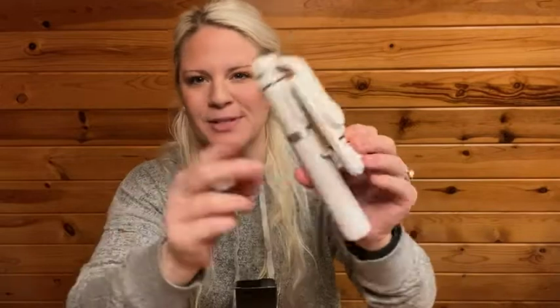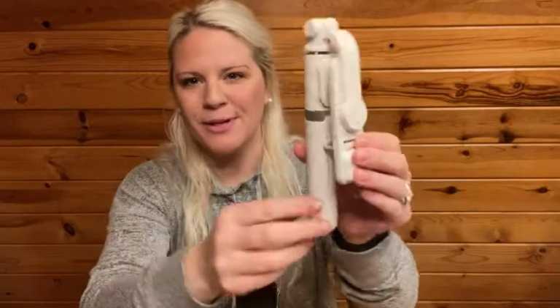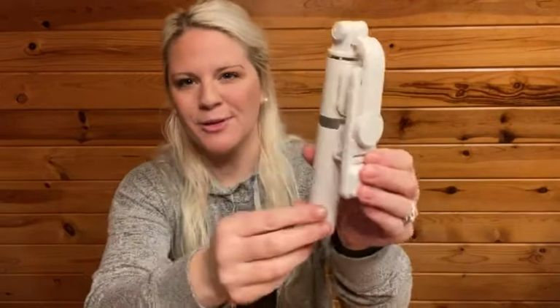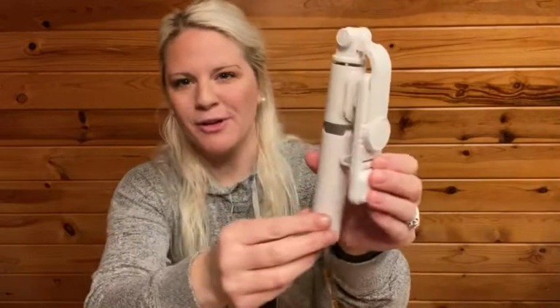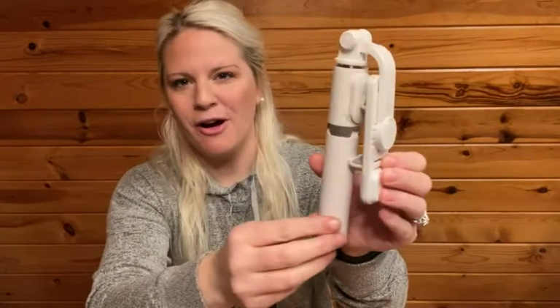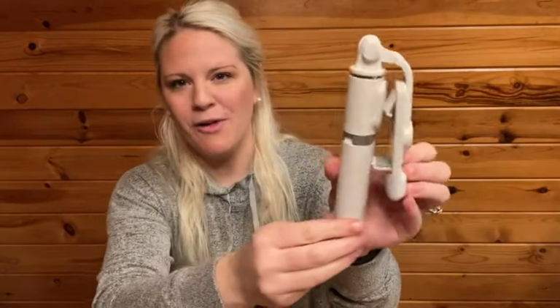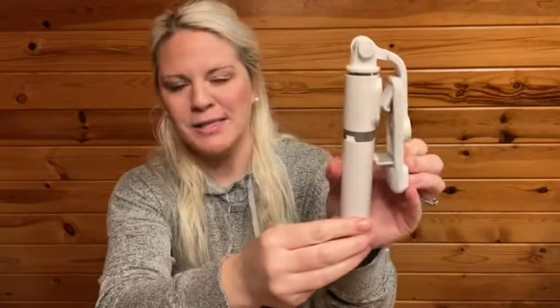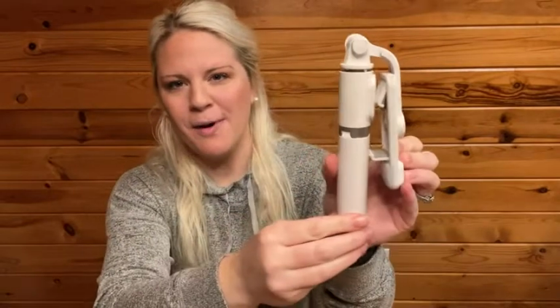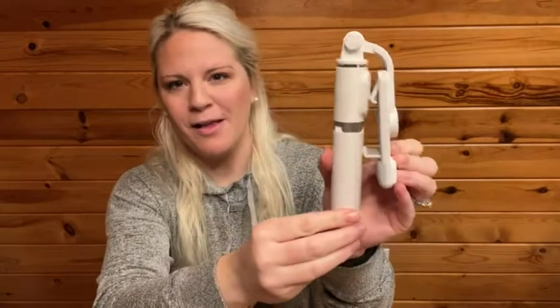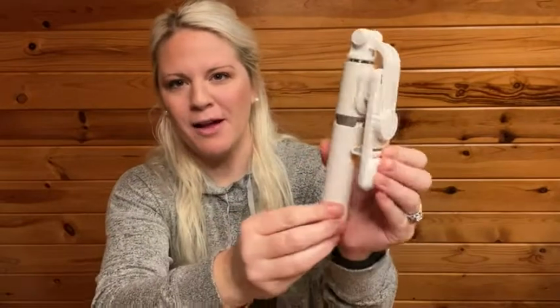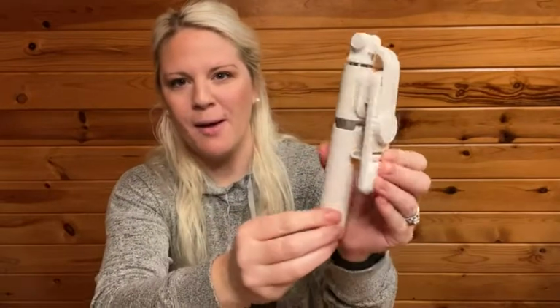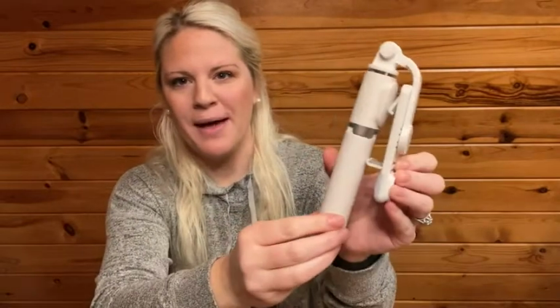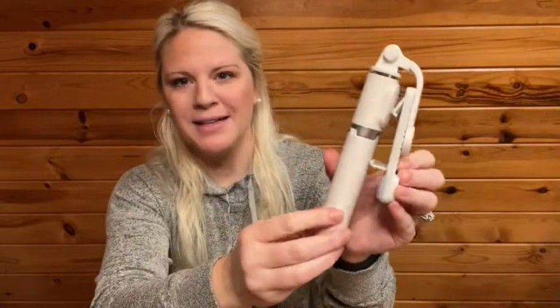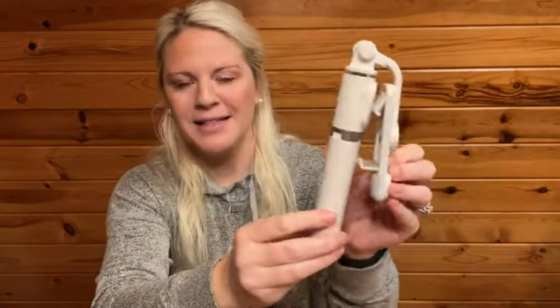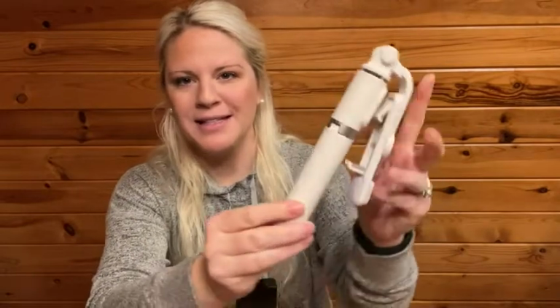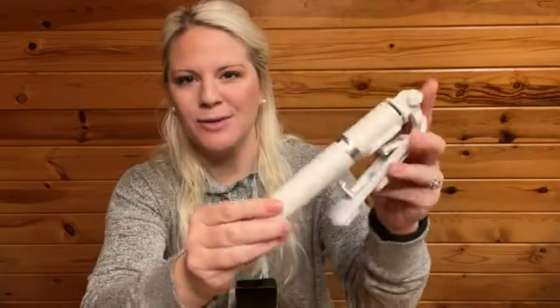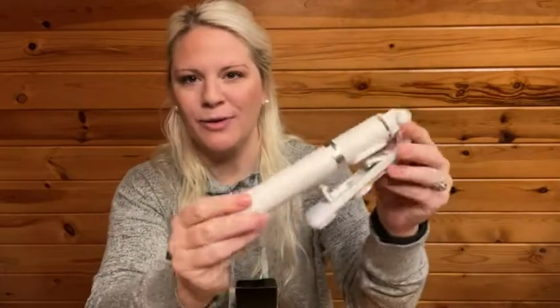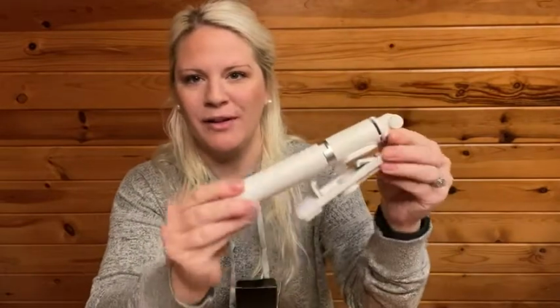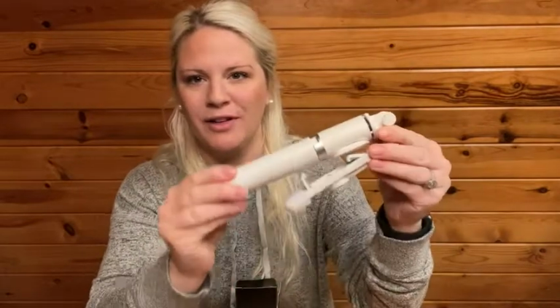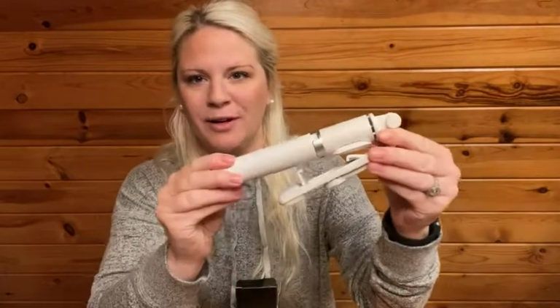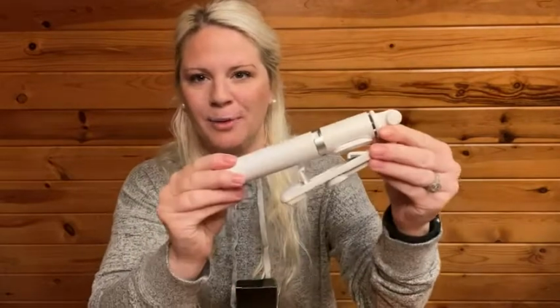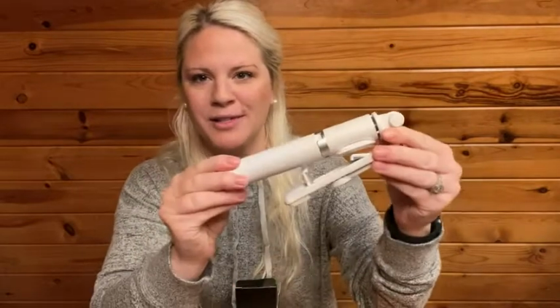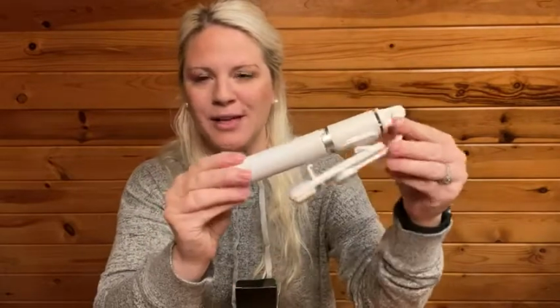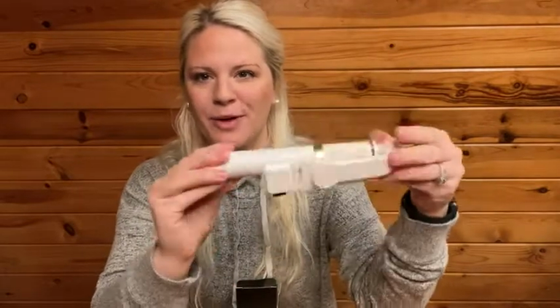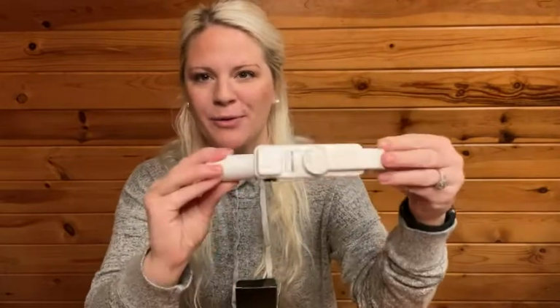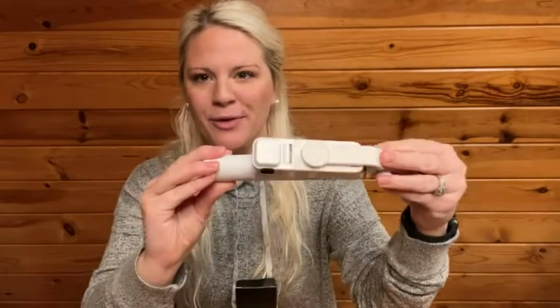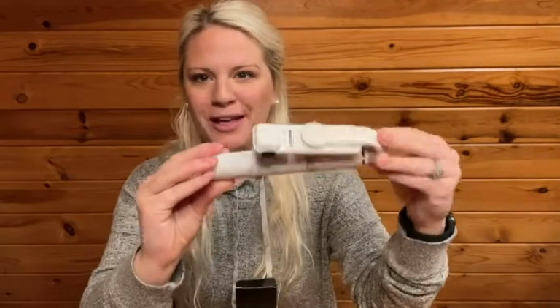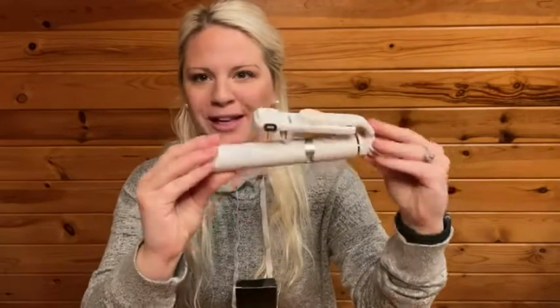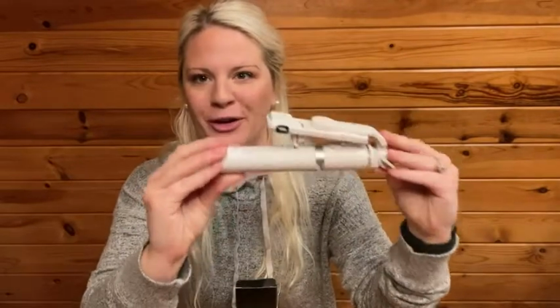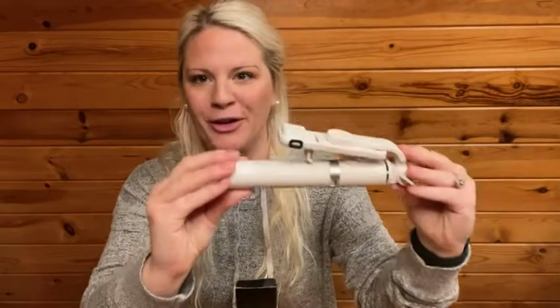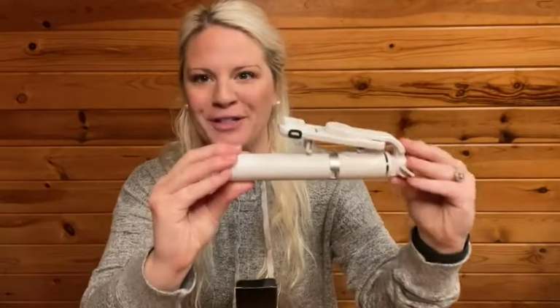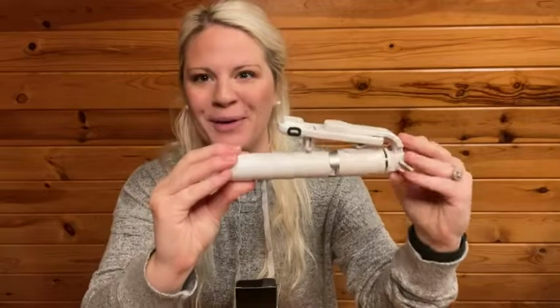I just want to show you how small and compact it is. So if you have a little purse that you want to throw it in, you're good to go.